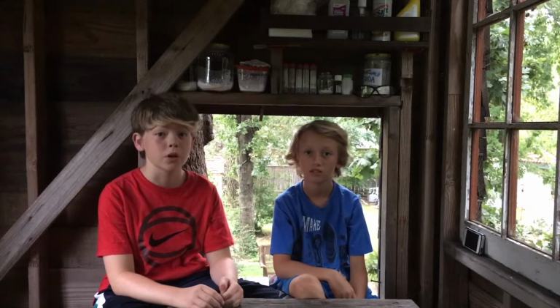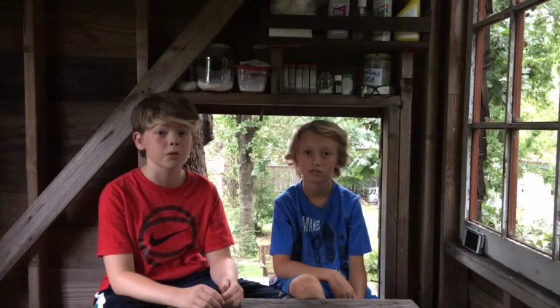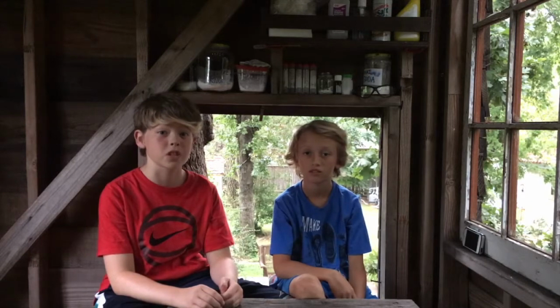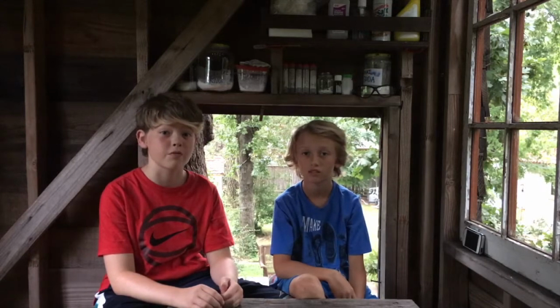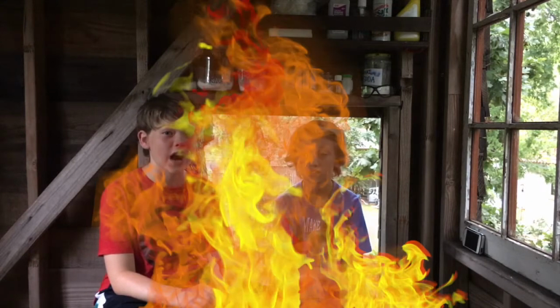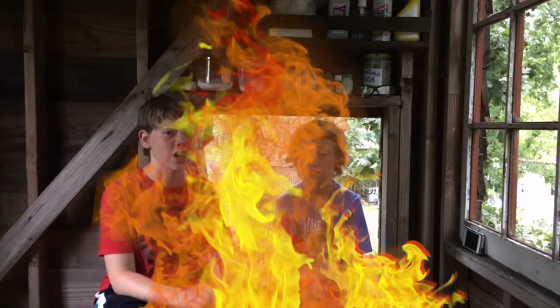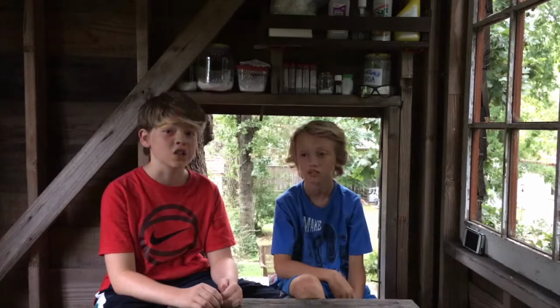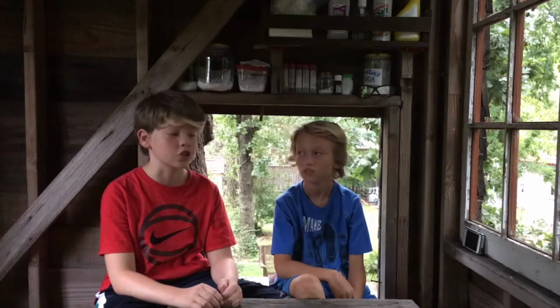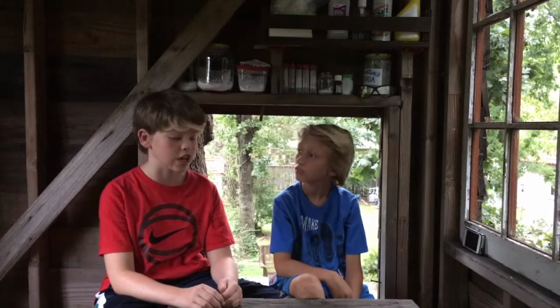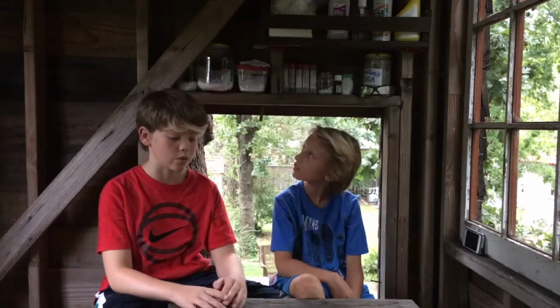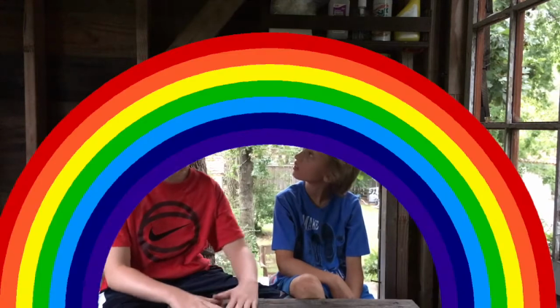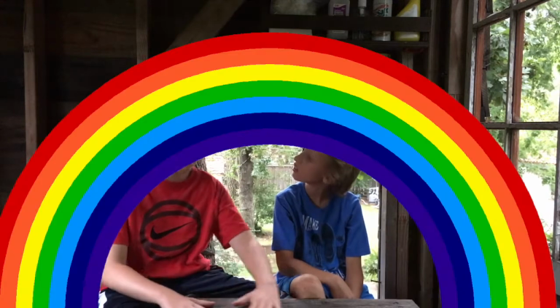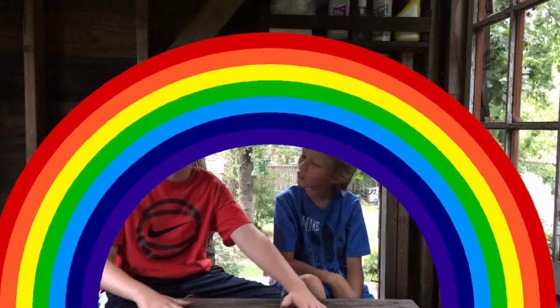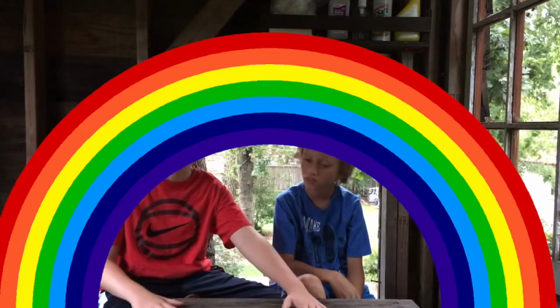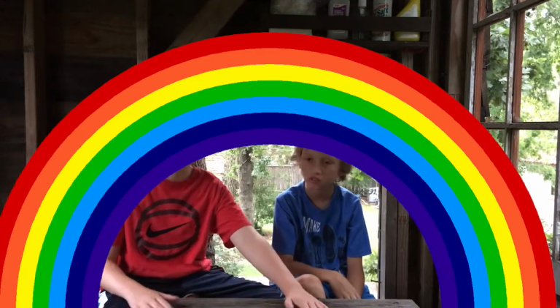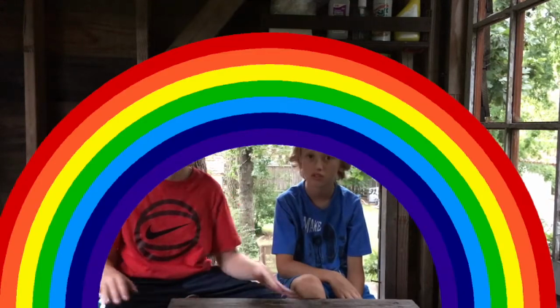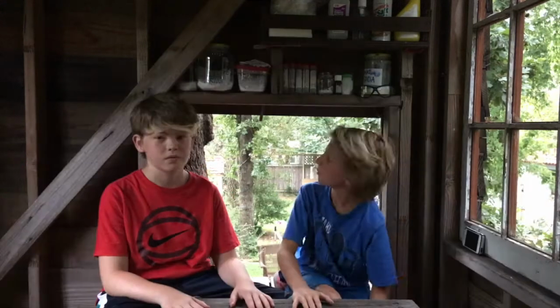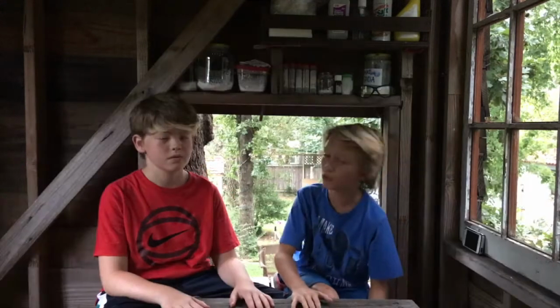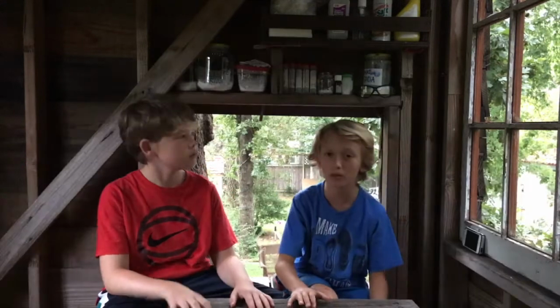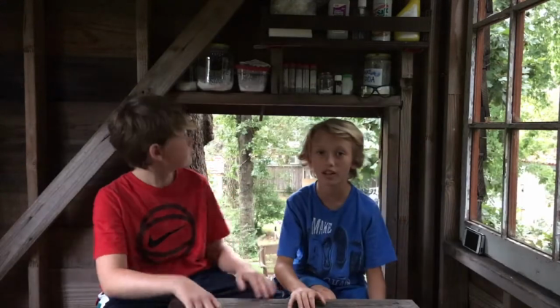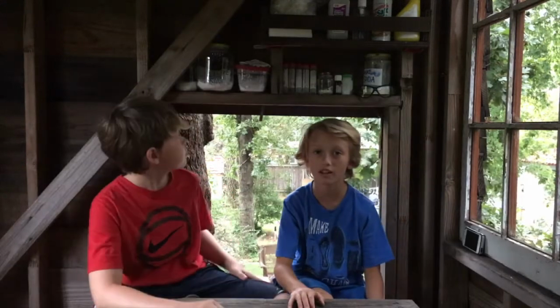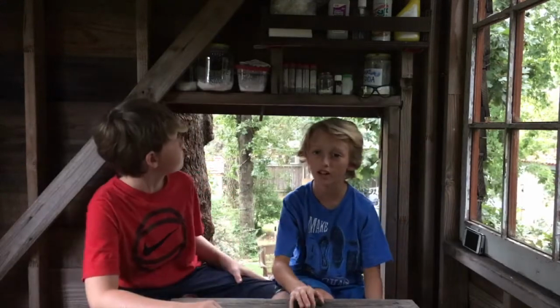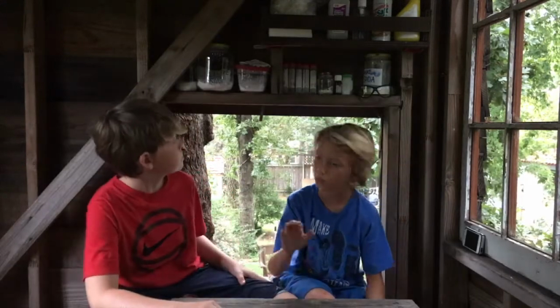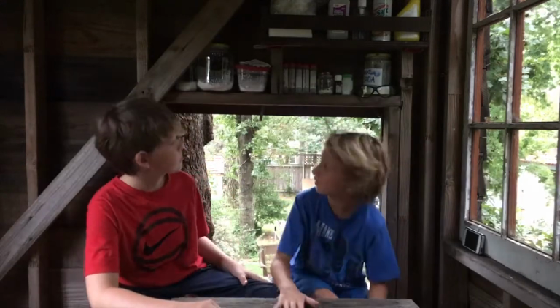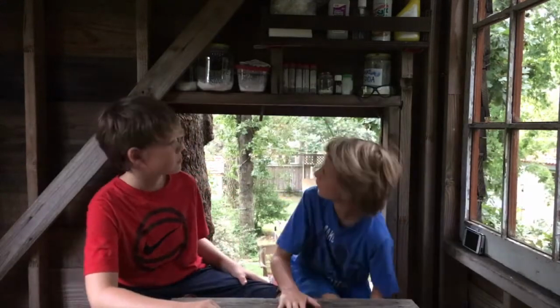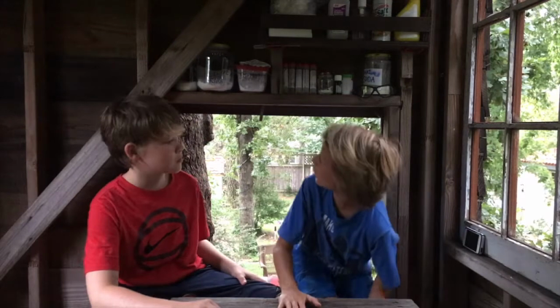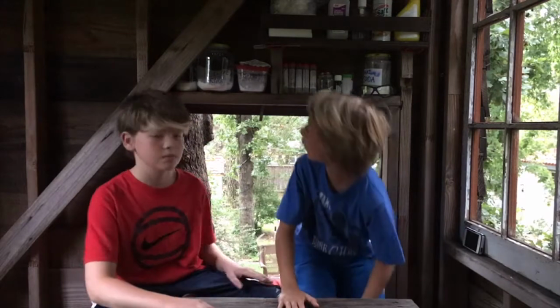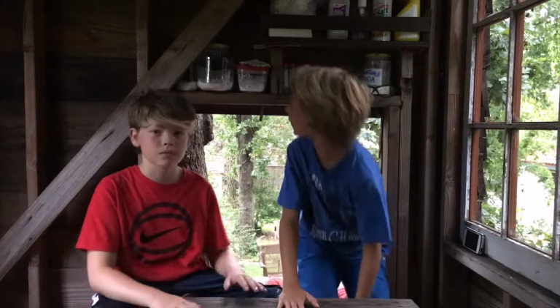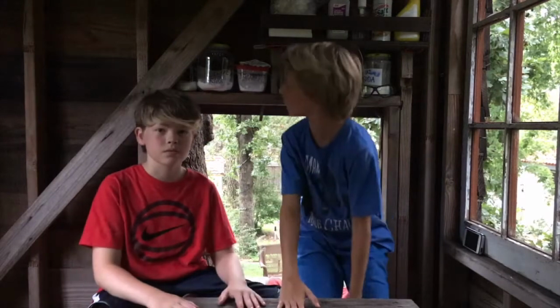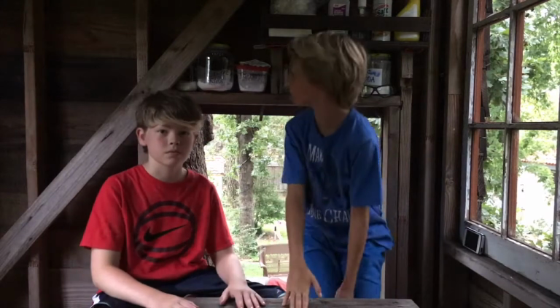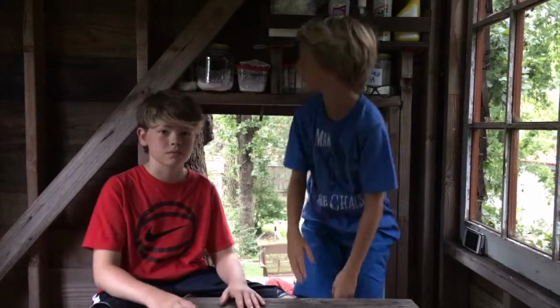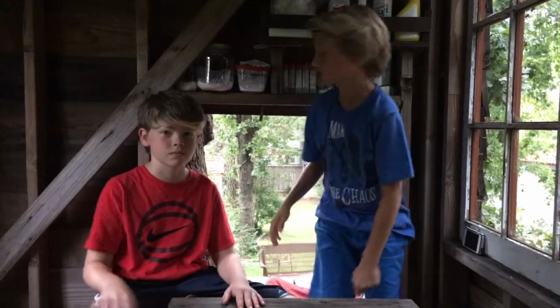We're going to be using fire to create a rainbow of colors. But before we get into that, we have to show you all the stuff we'll be using.